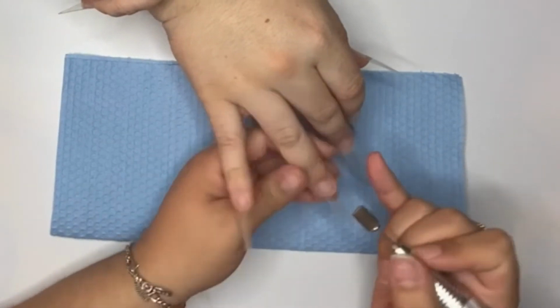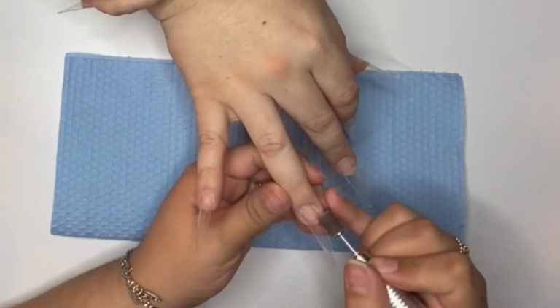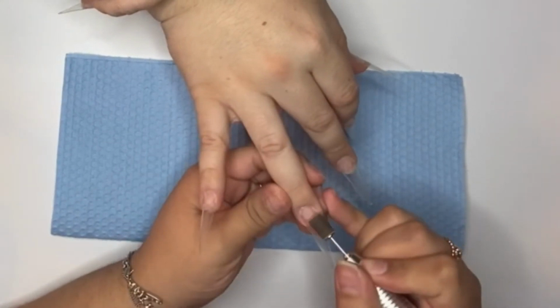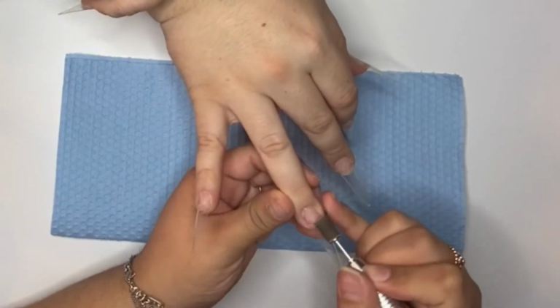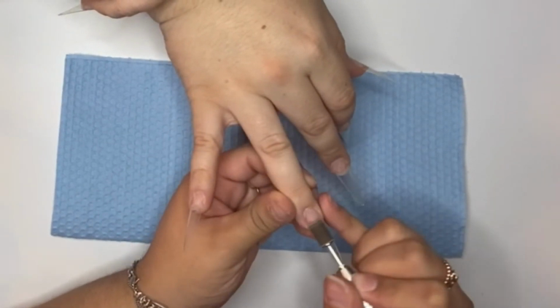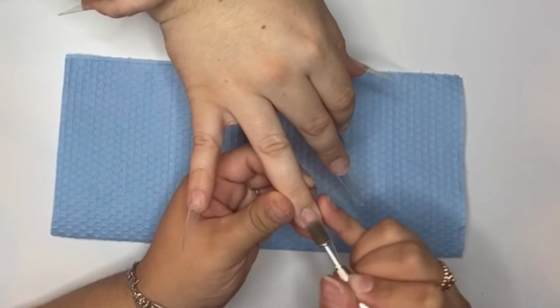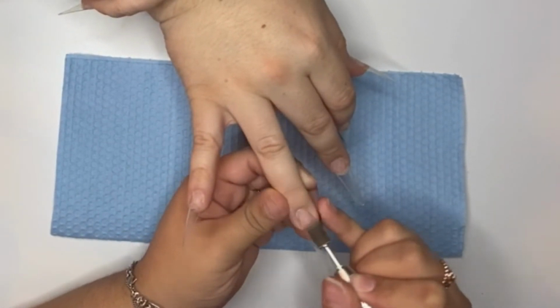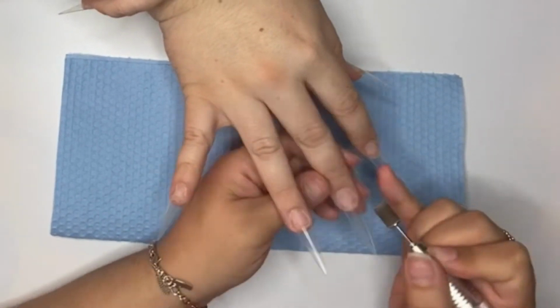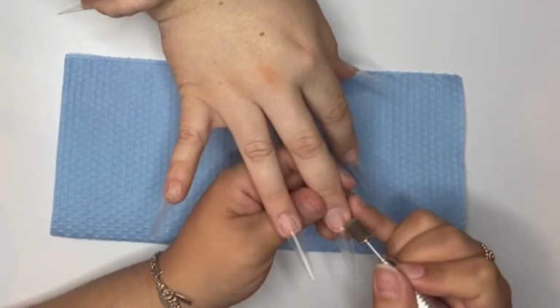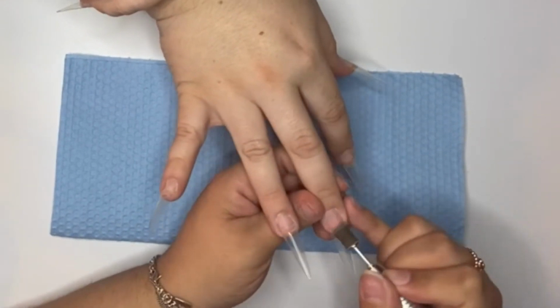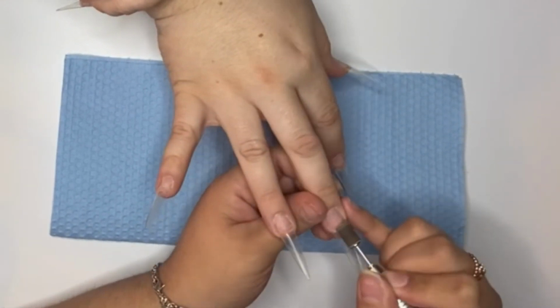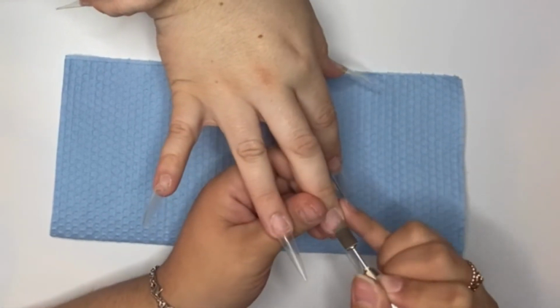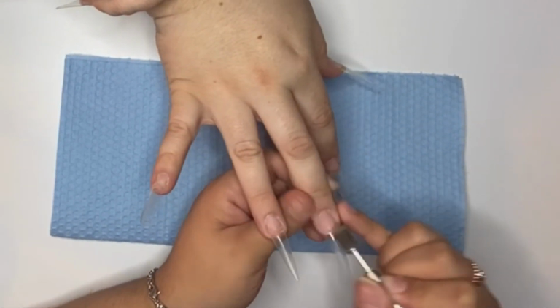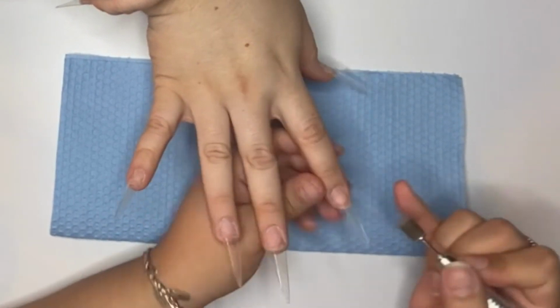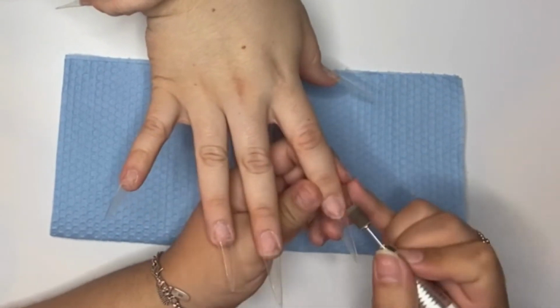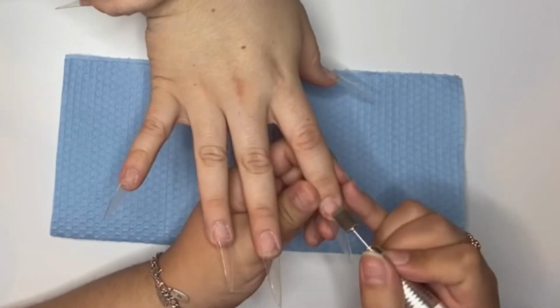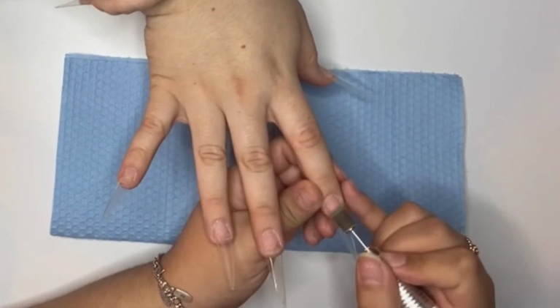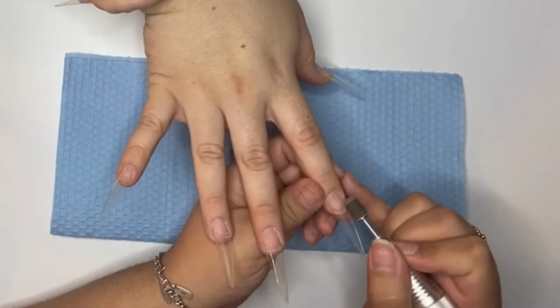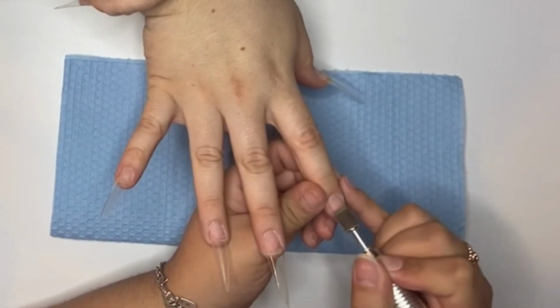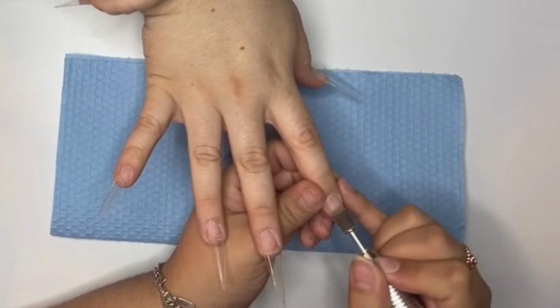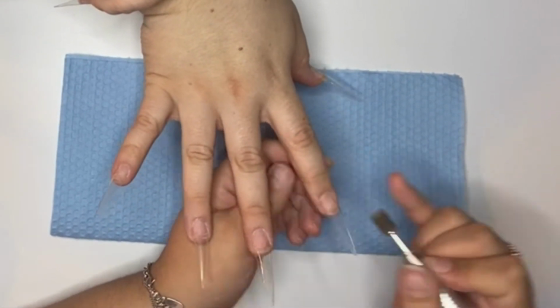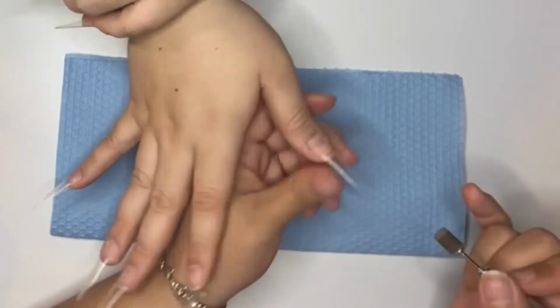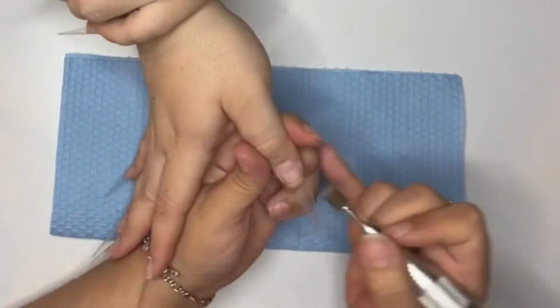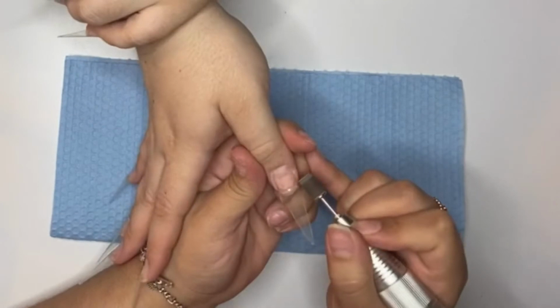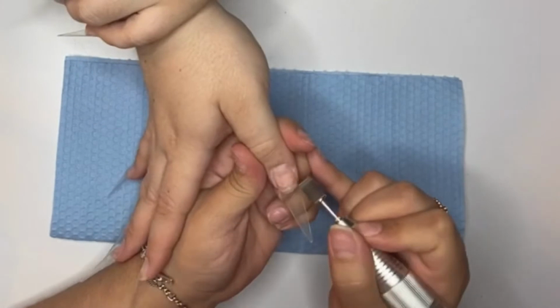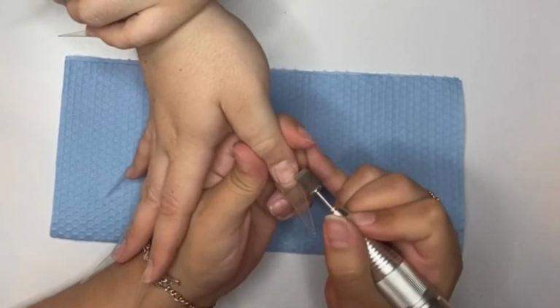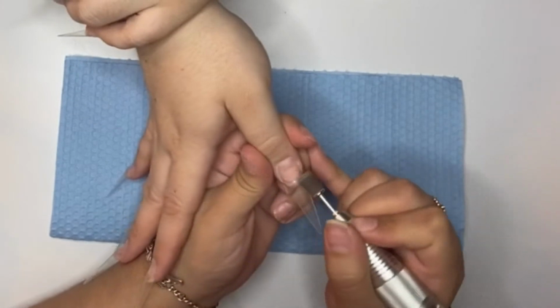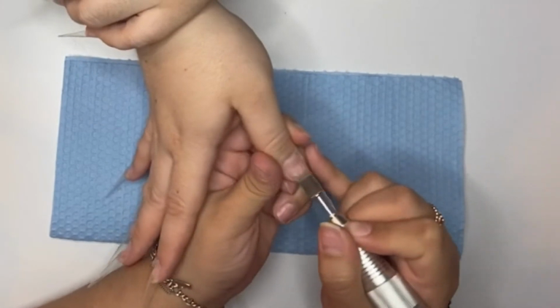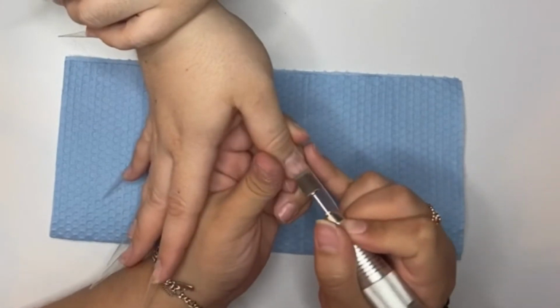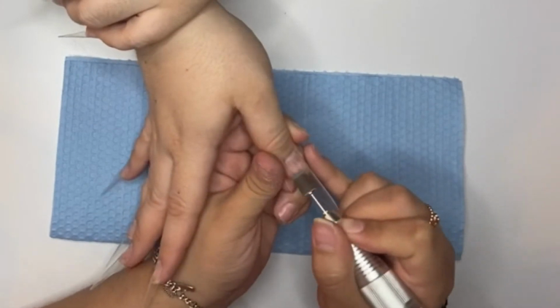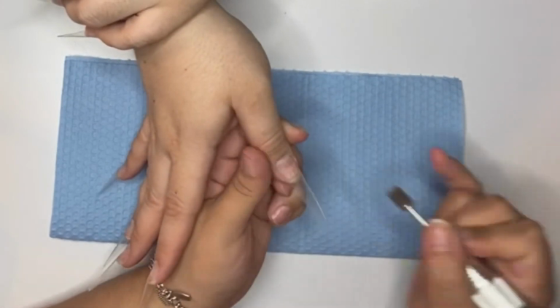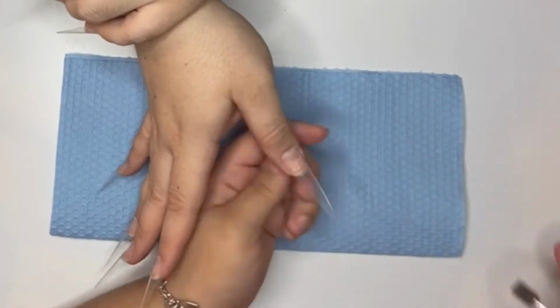I am just blending the tip into the natural nail so that it is a smoother transition.